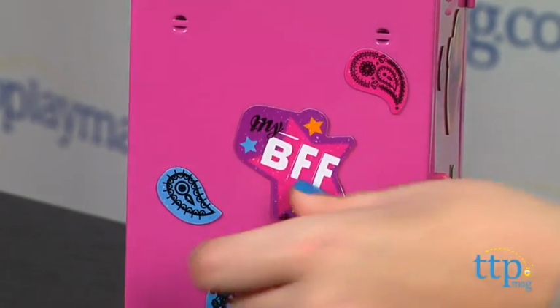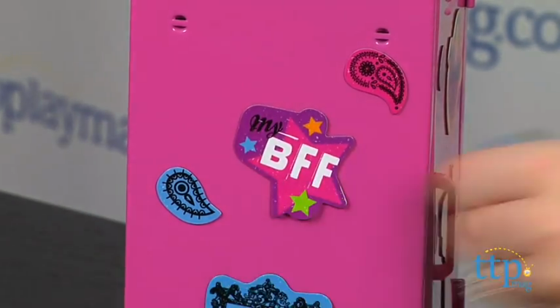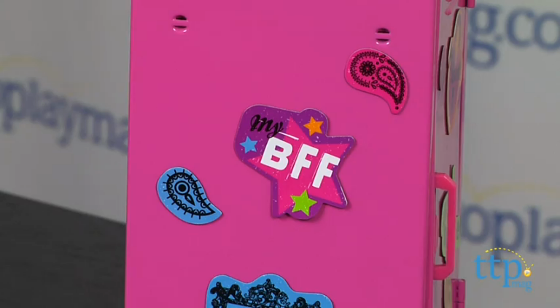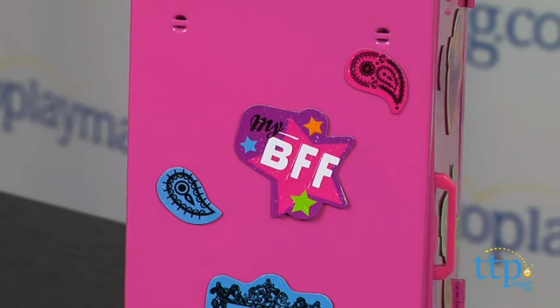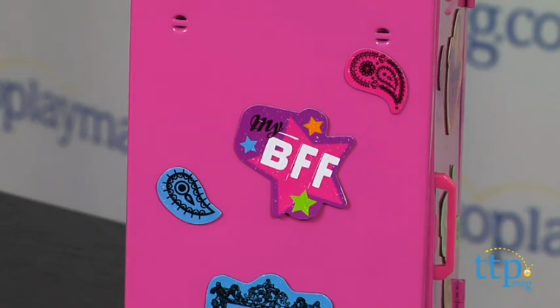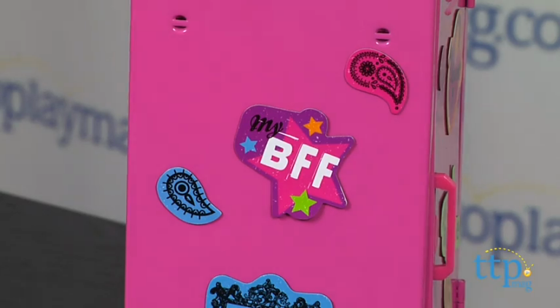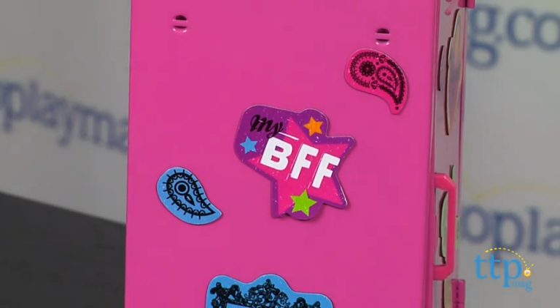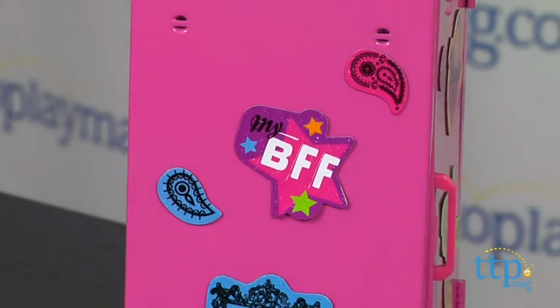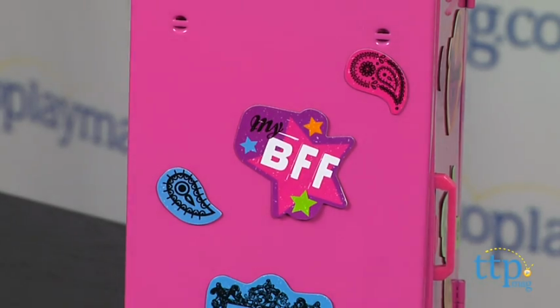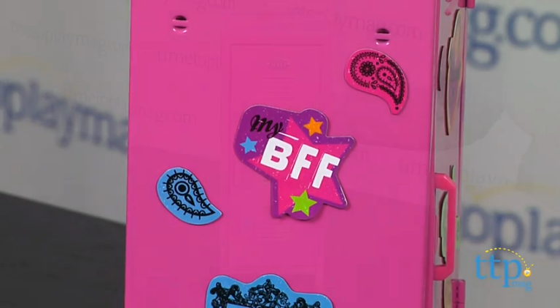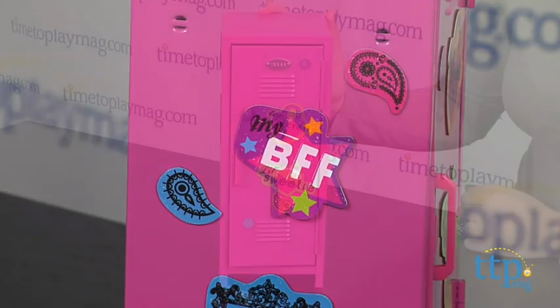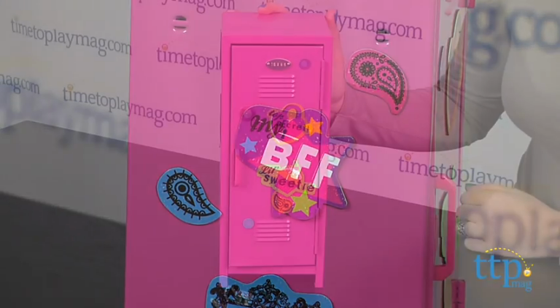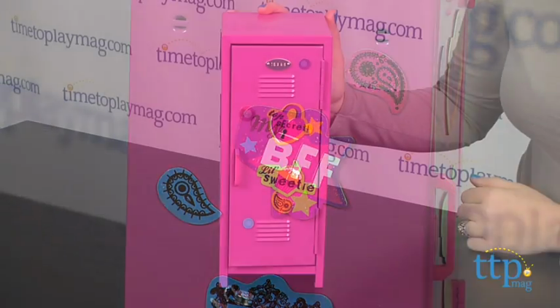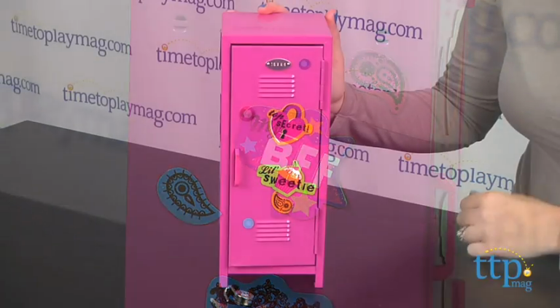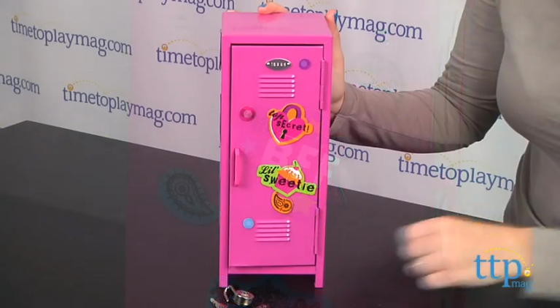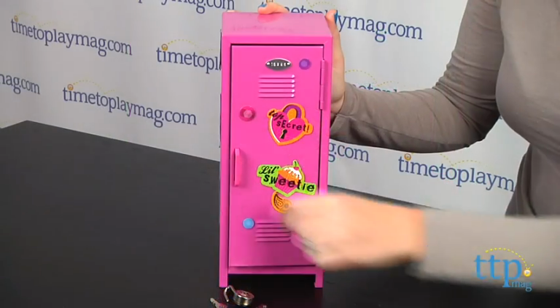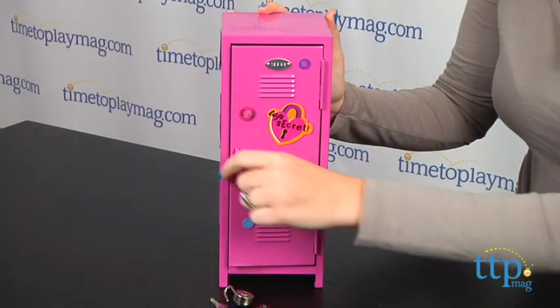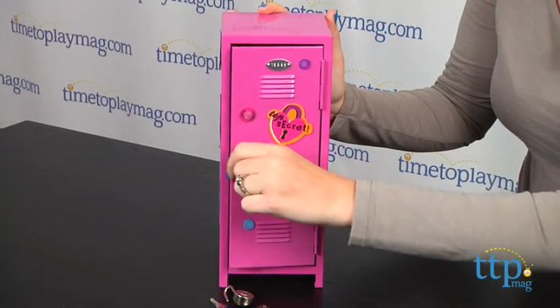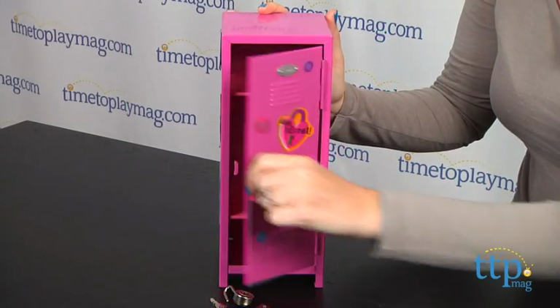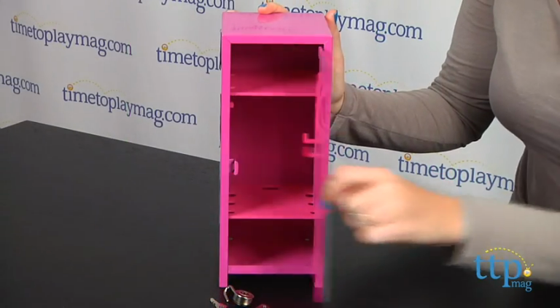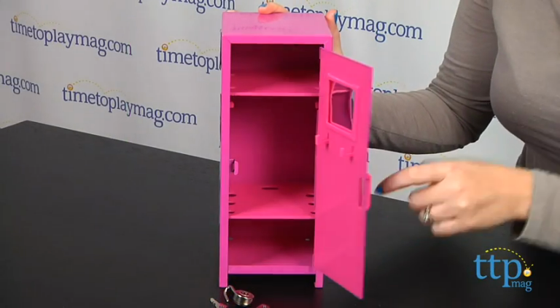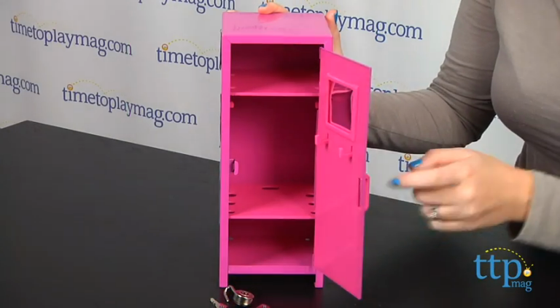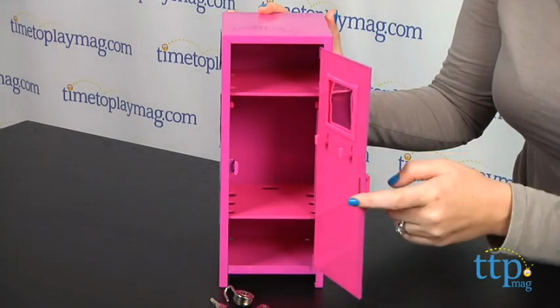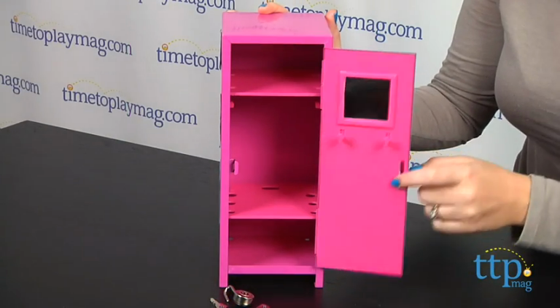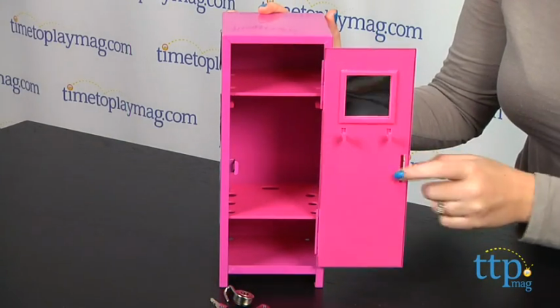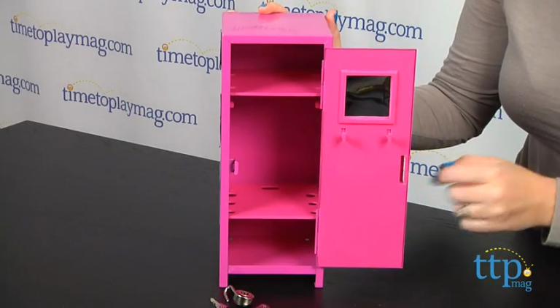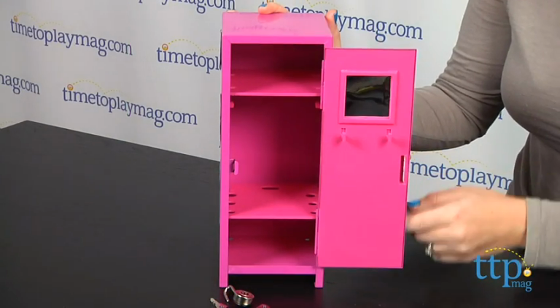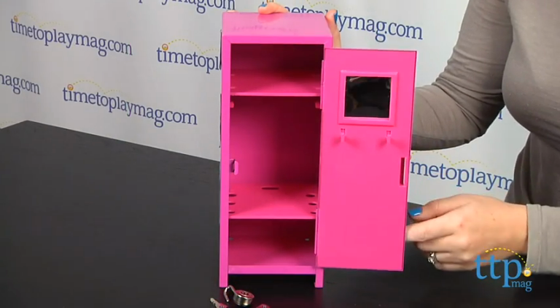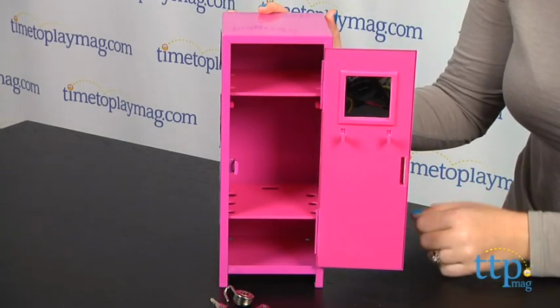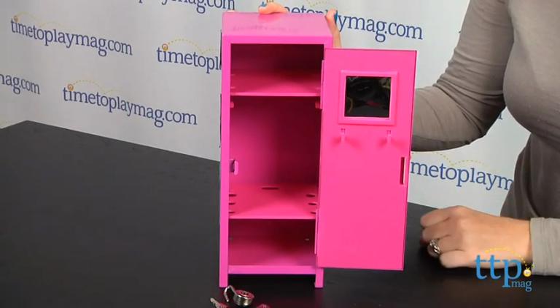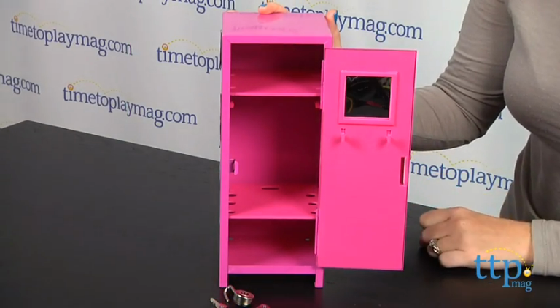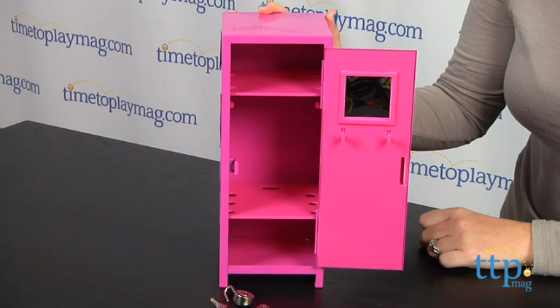Inside the locker there are two shelves, a small square mirror, and two jewelry hooks.